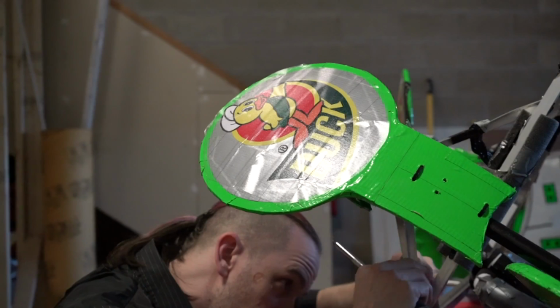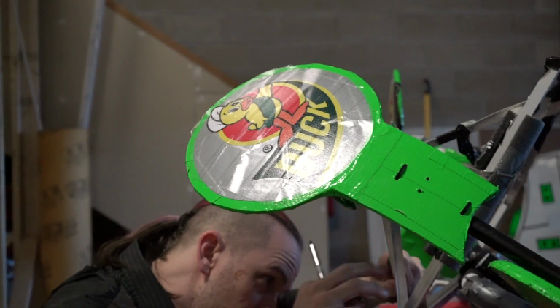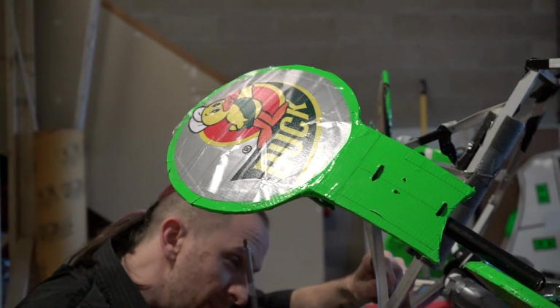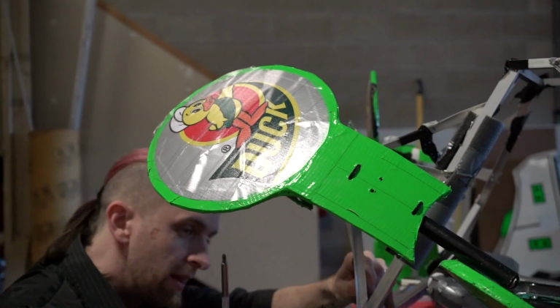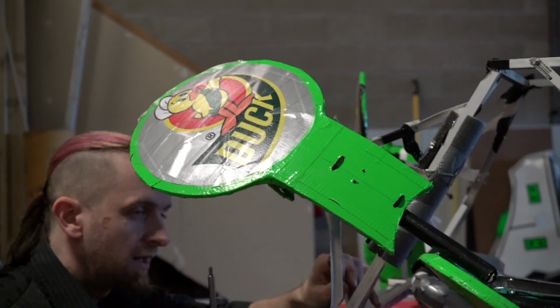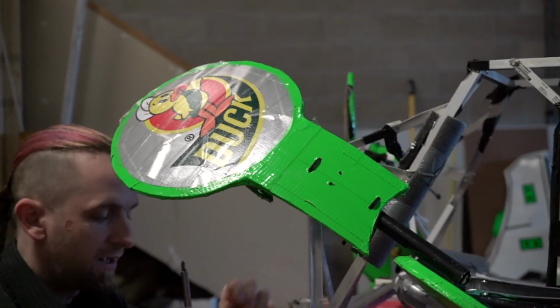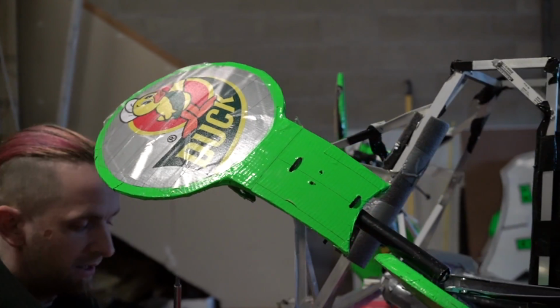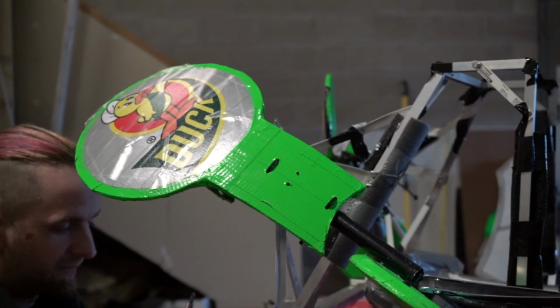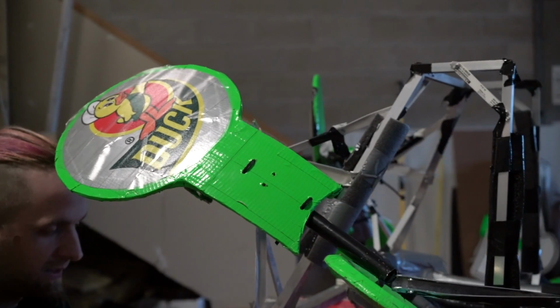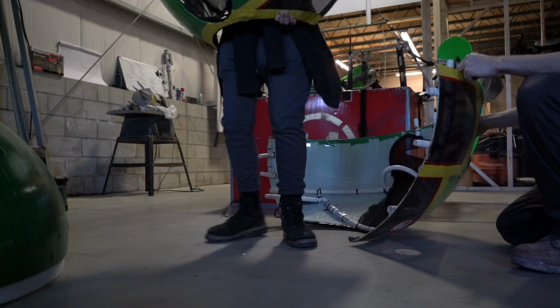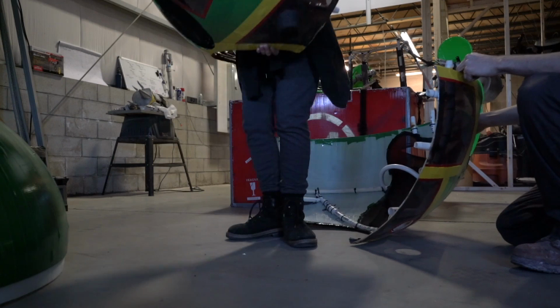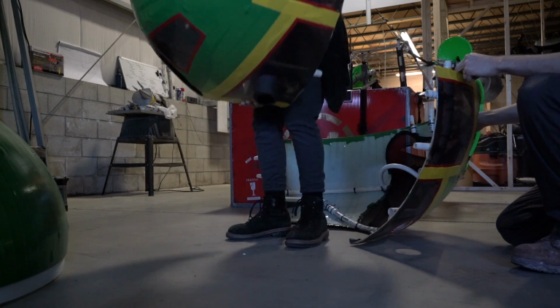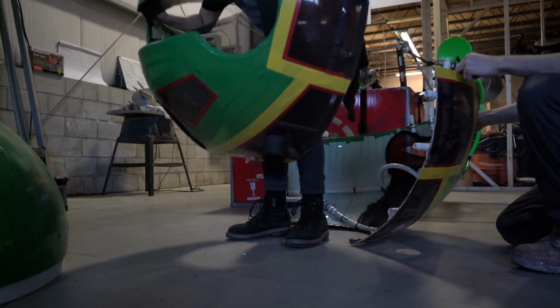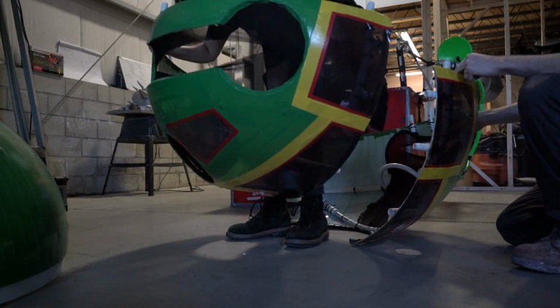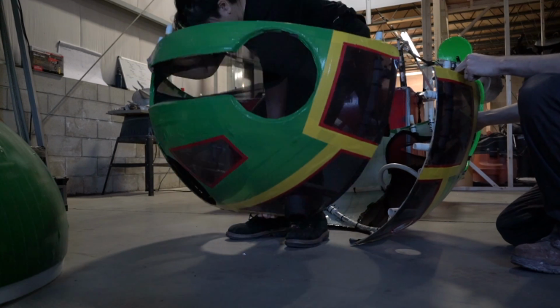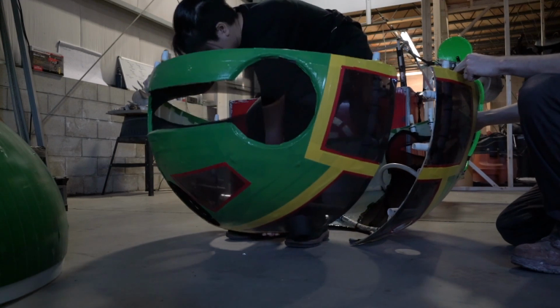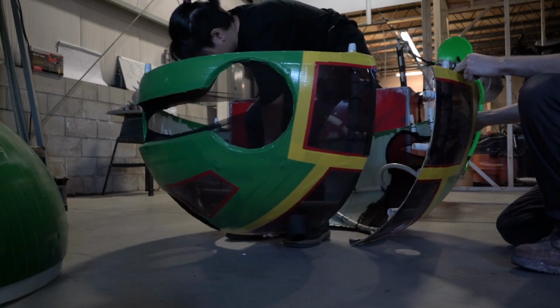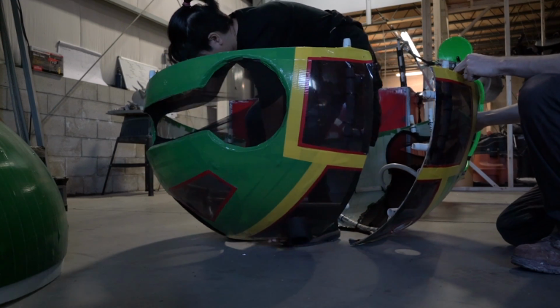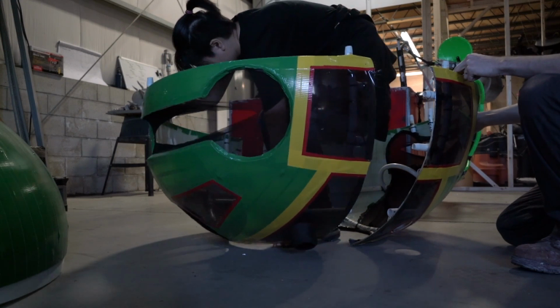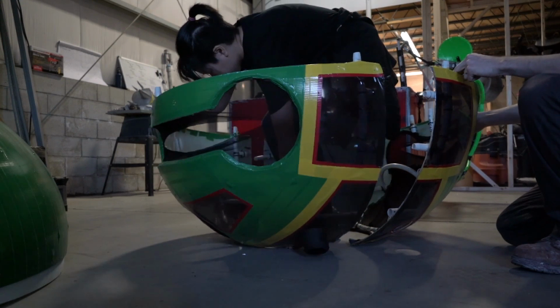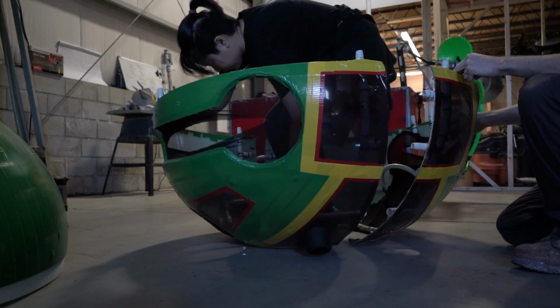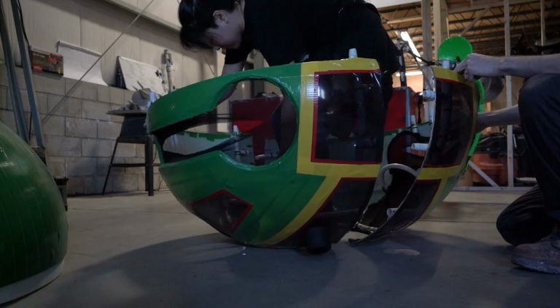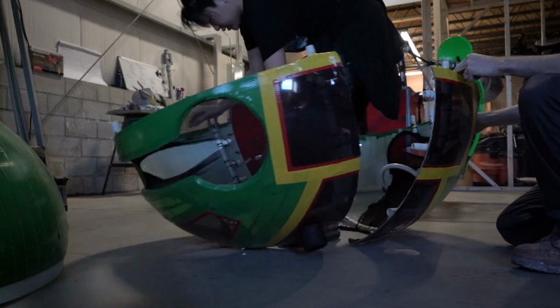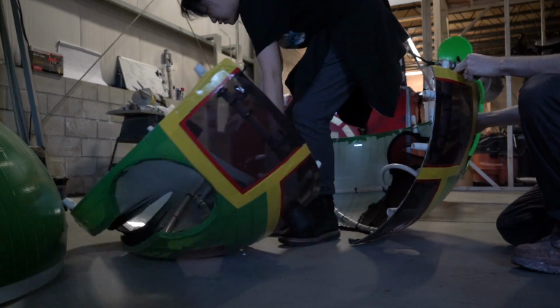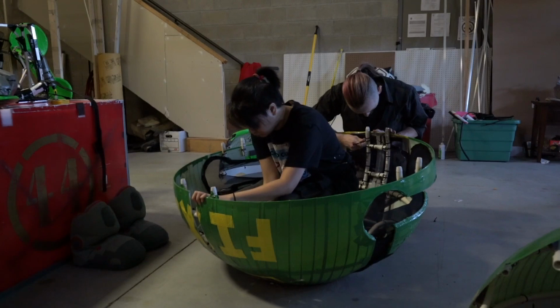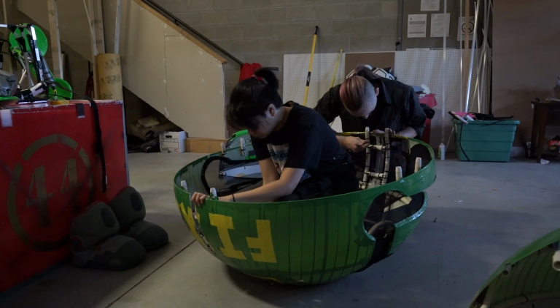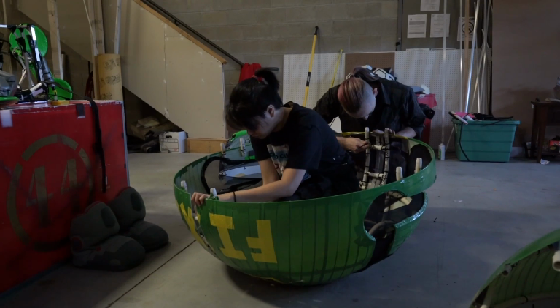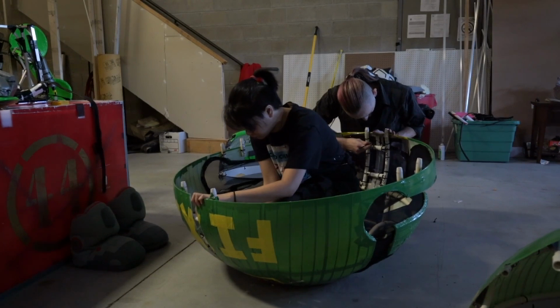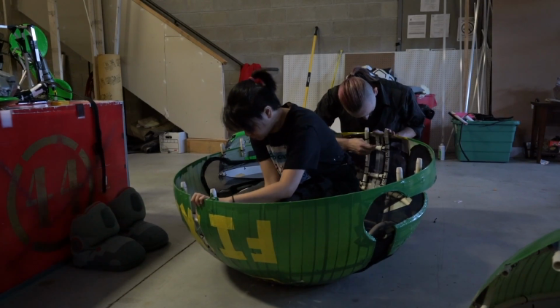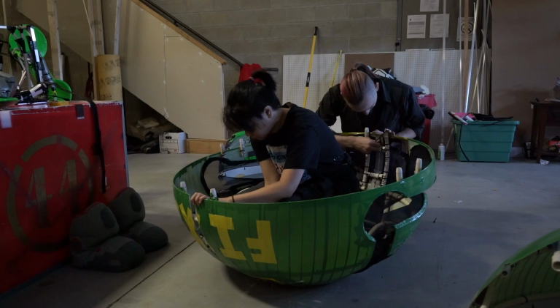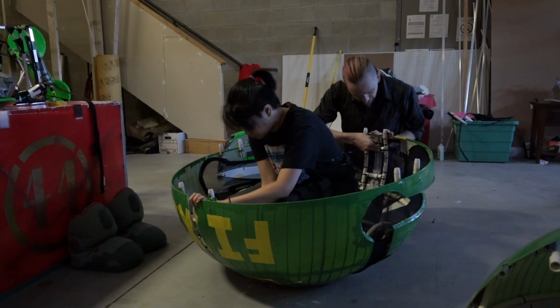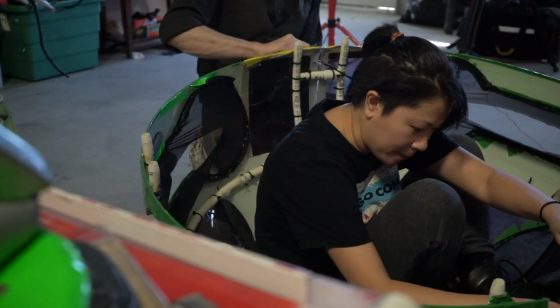Fix-It is completely covered in duct tape from head to tail, and the character concept behind him is that if you ever have a problem, he can solve it with duct tape.